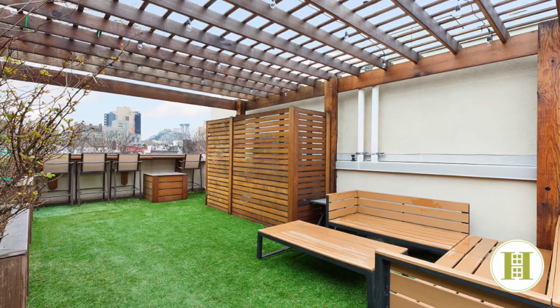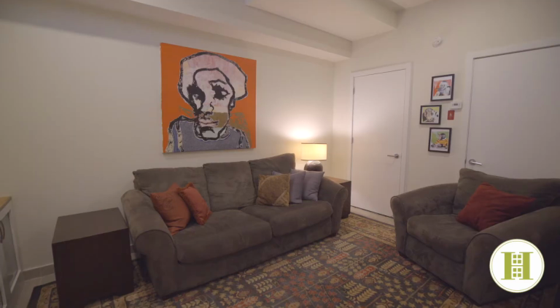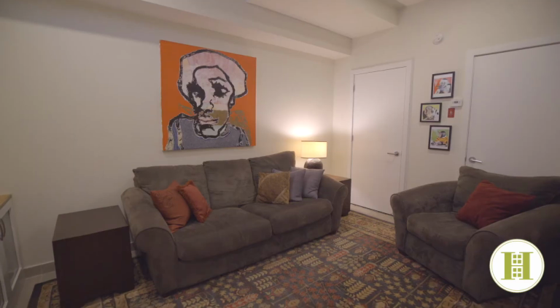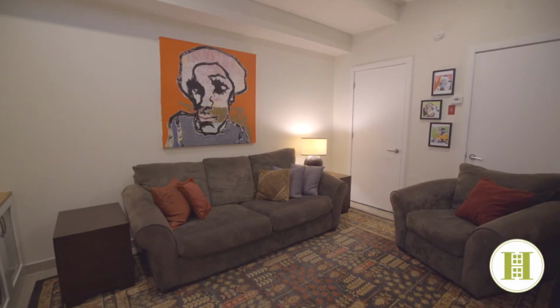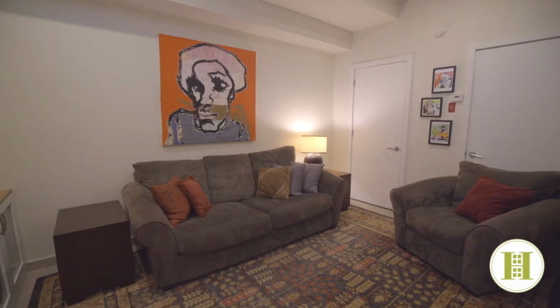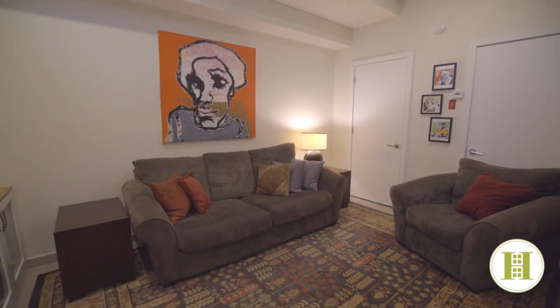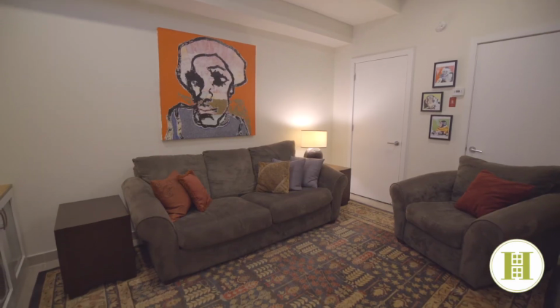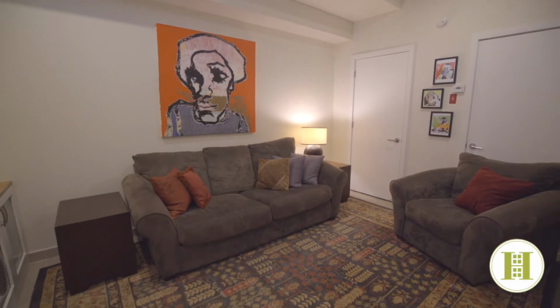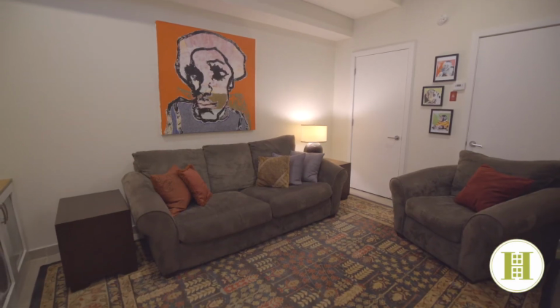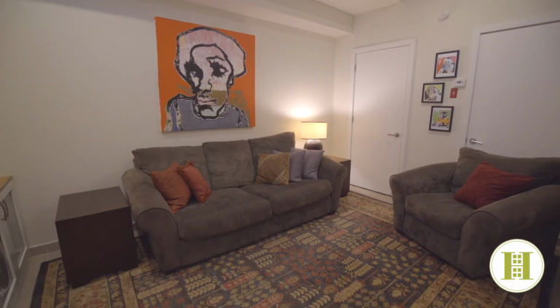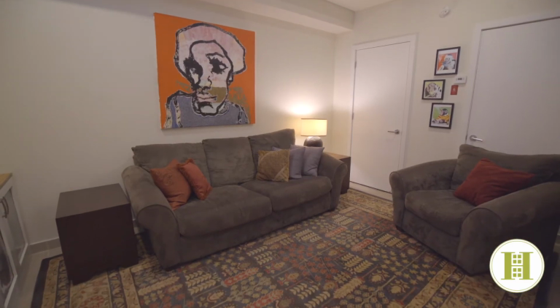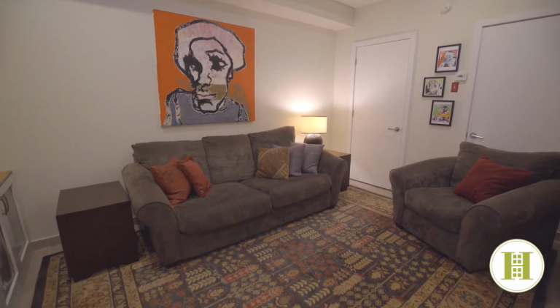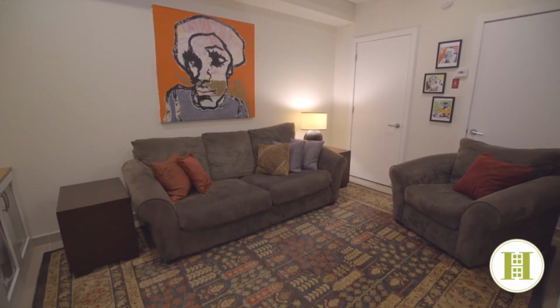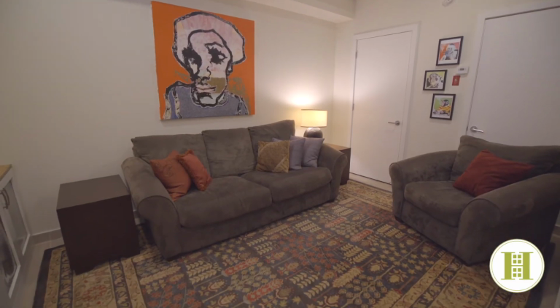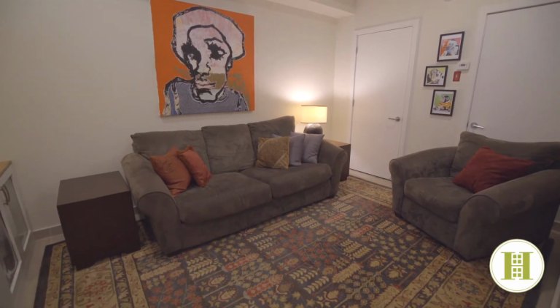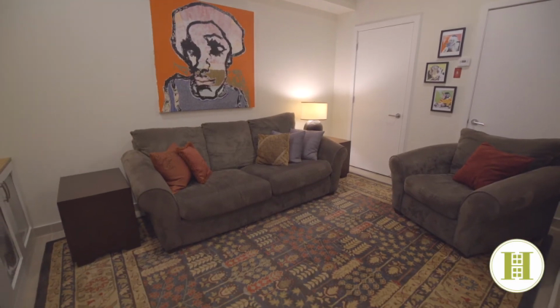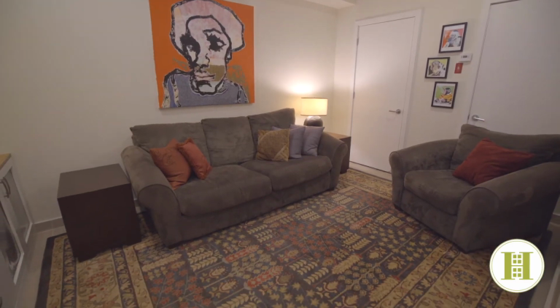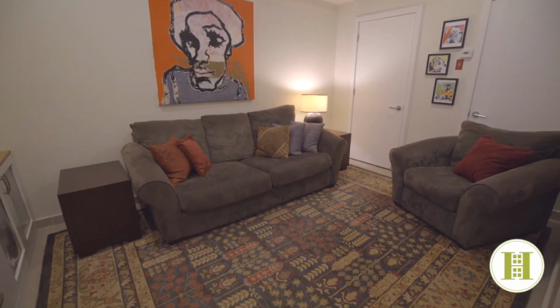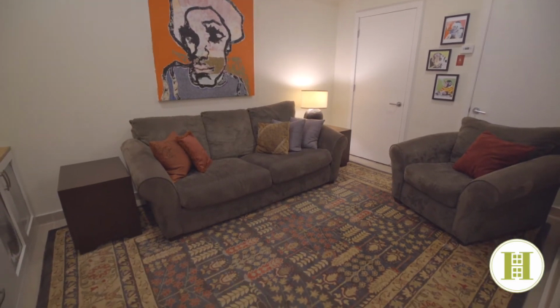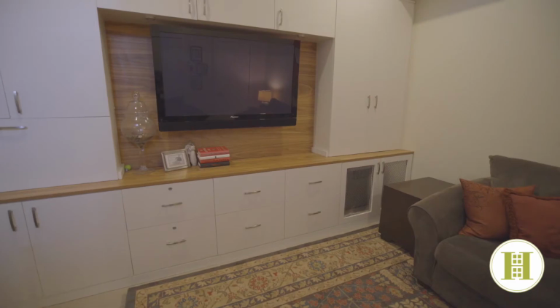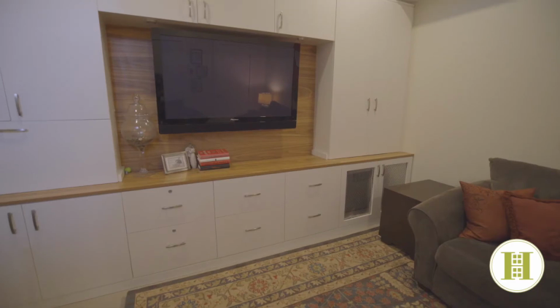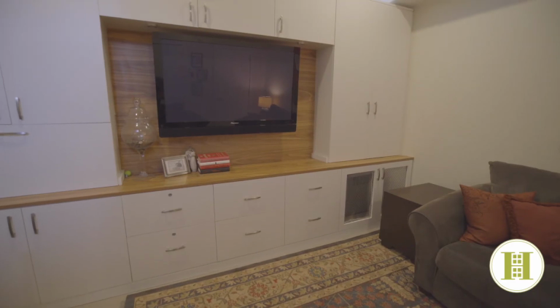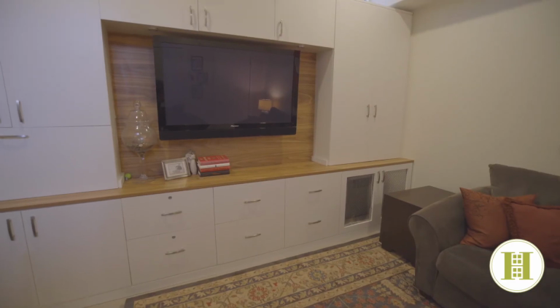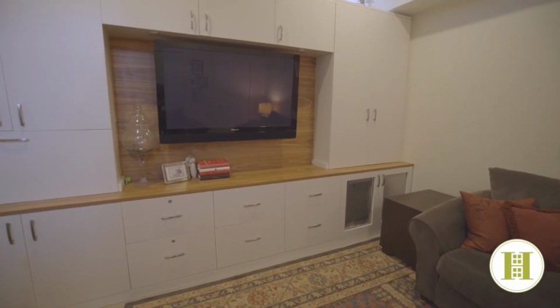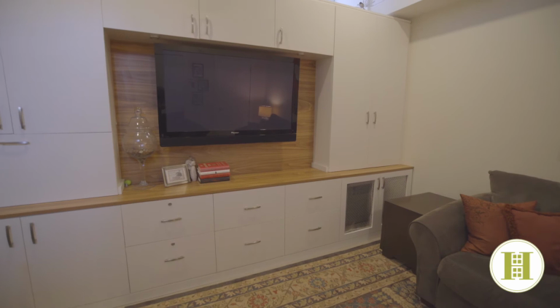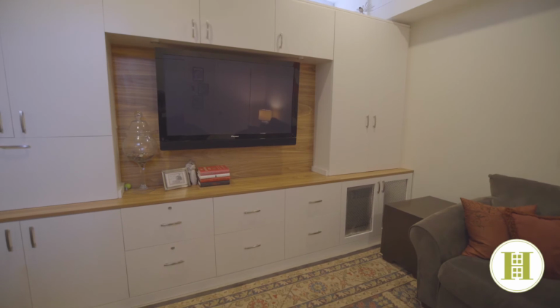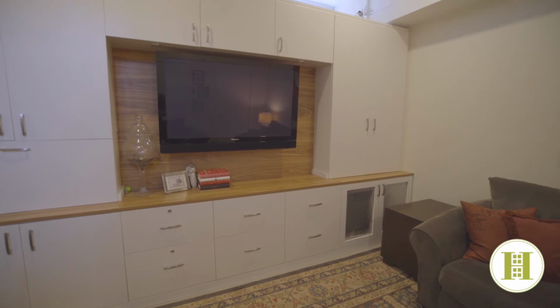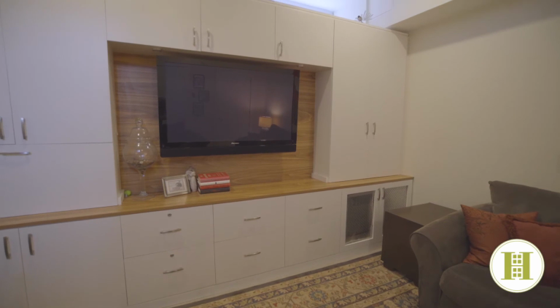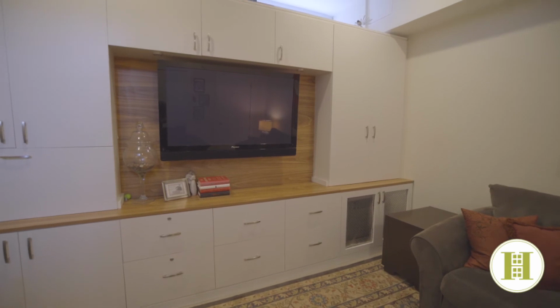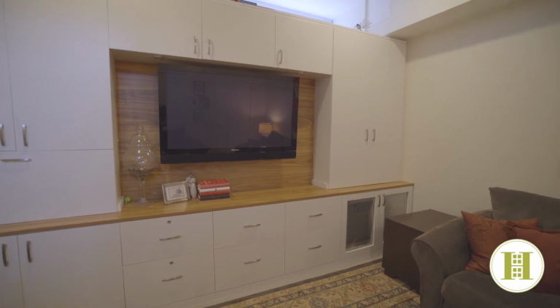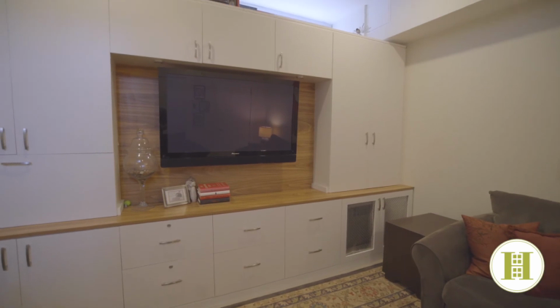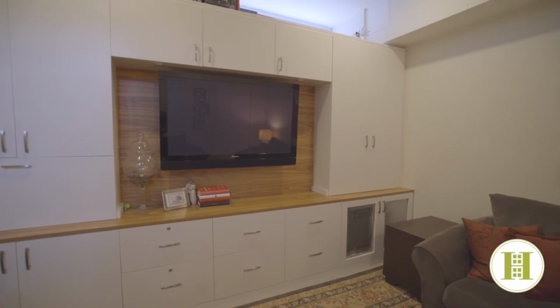A windowed recreation room in the lower level with built-in shelves and media center and a powder room completes the home.